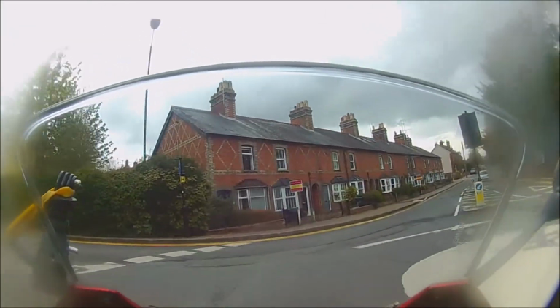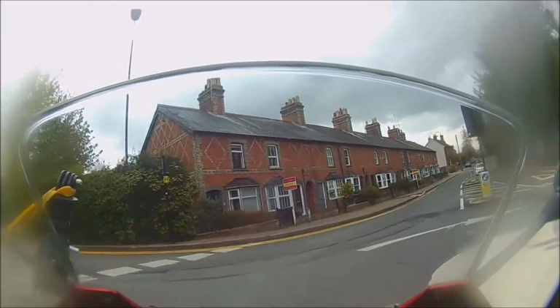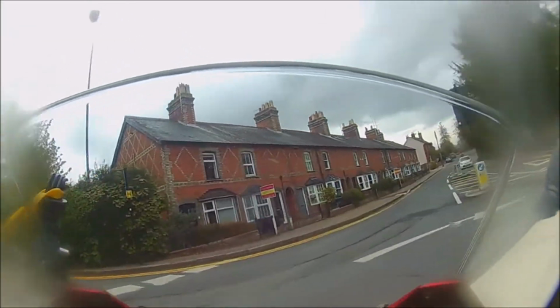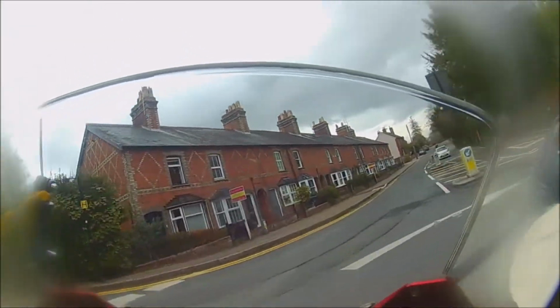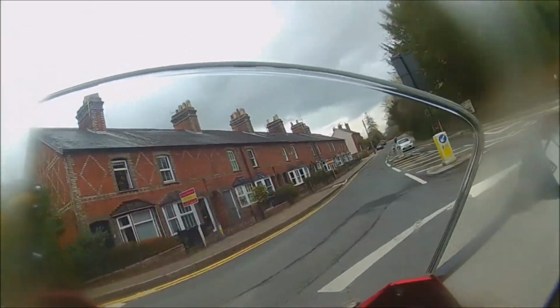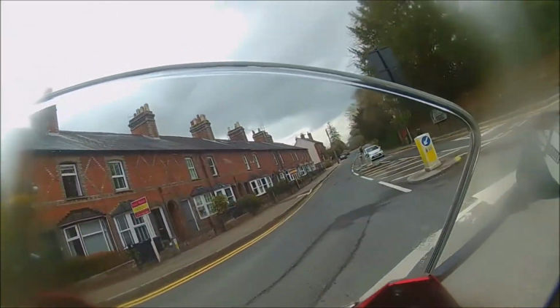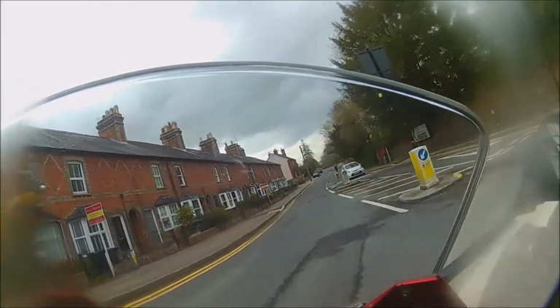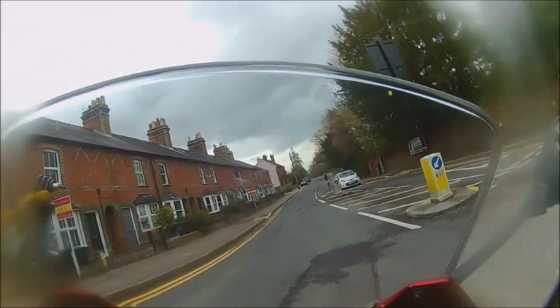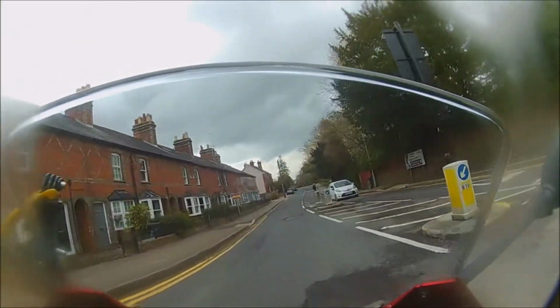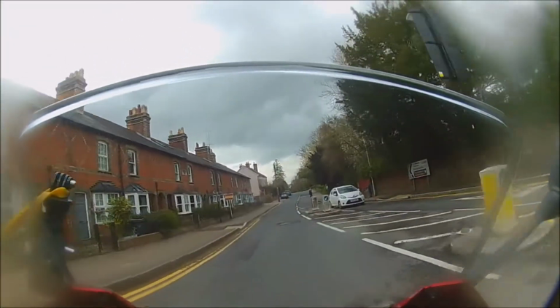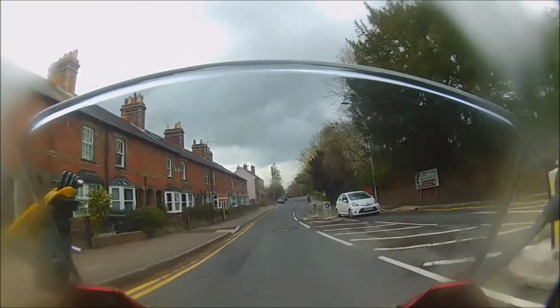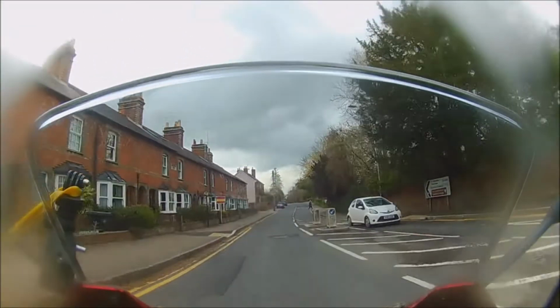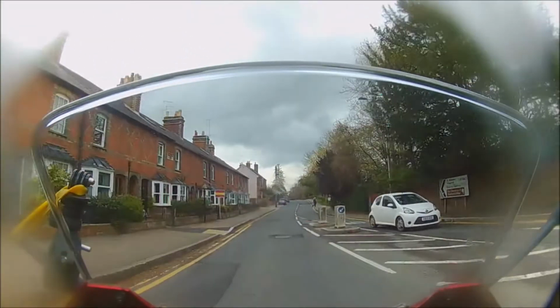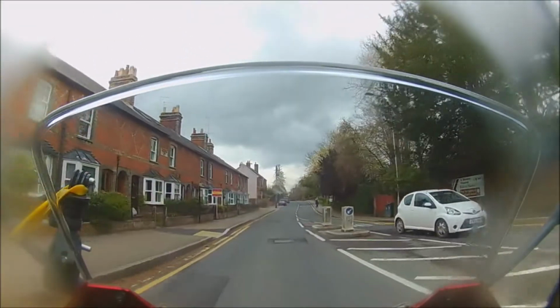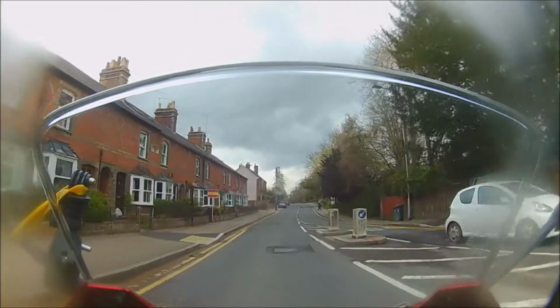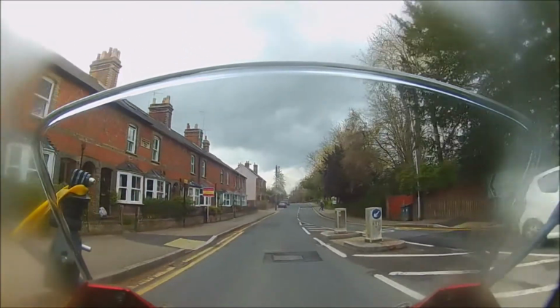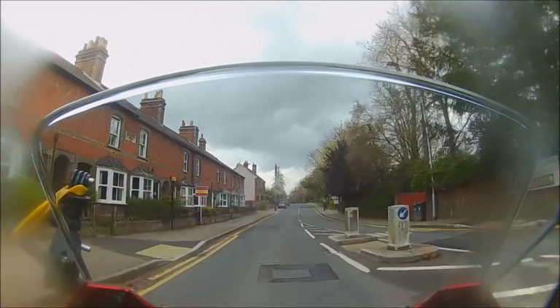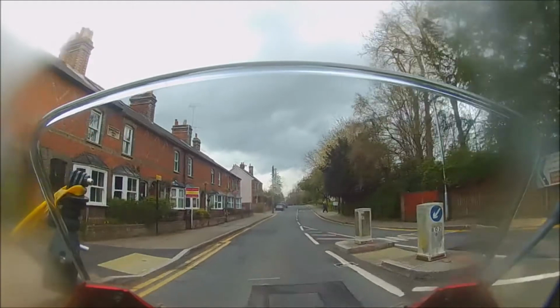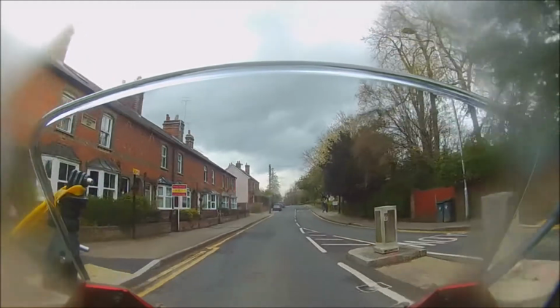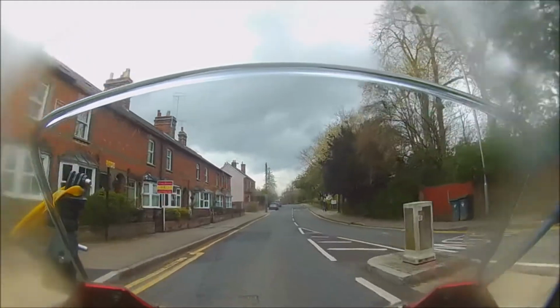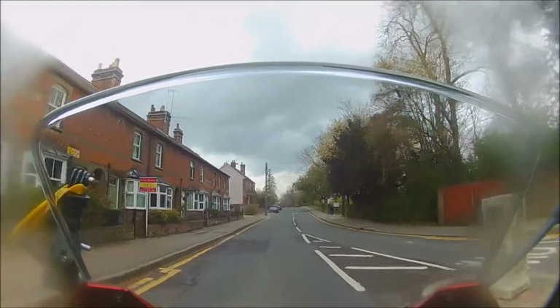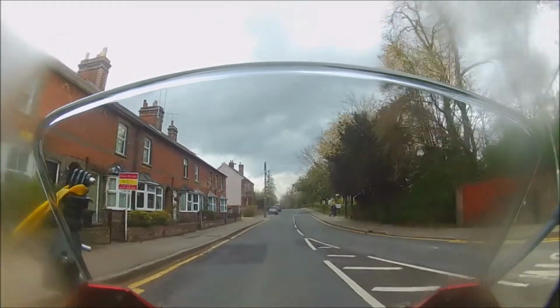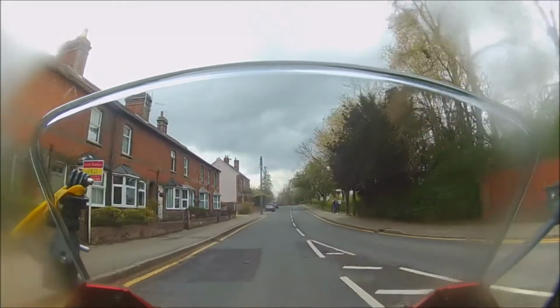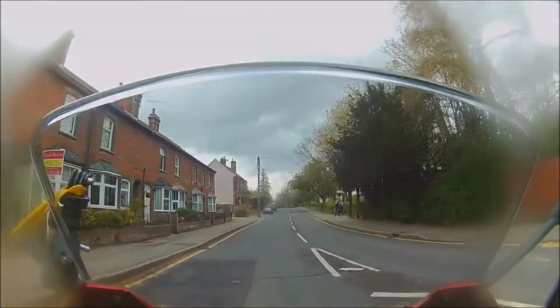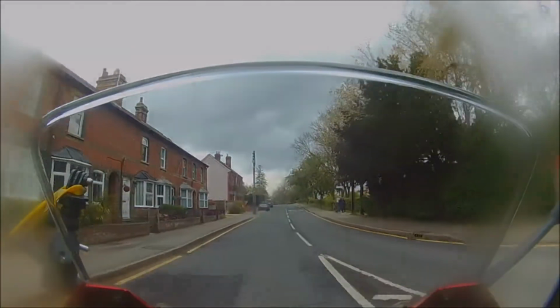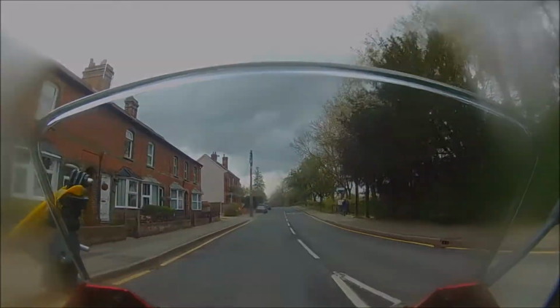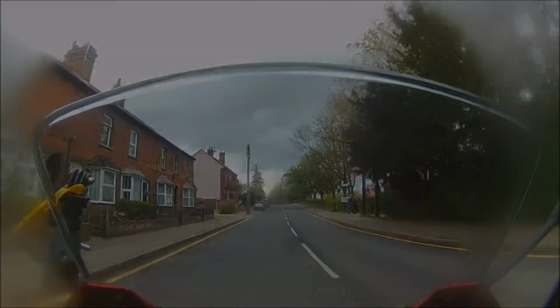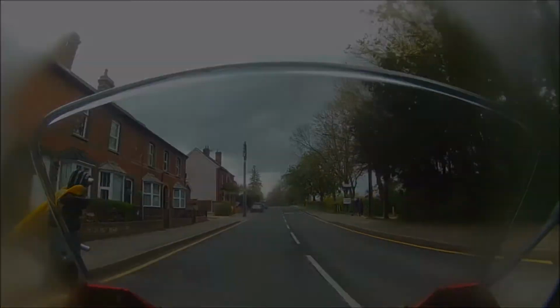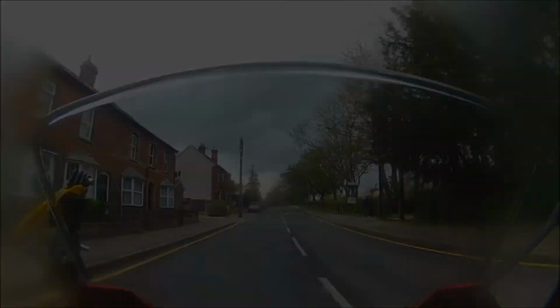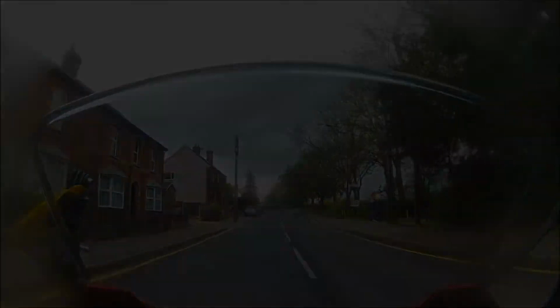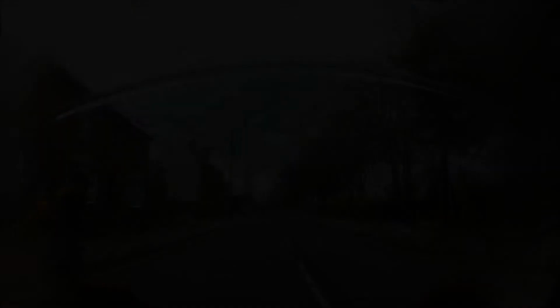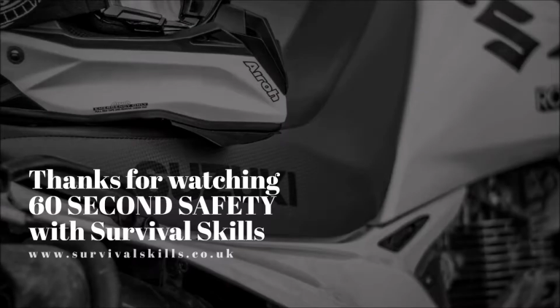Remember, it's always our choice to pull onto a roundabout, but we can't stop someone zooming on from our left.